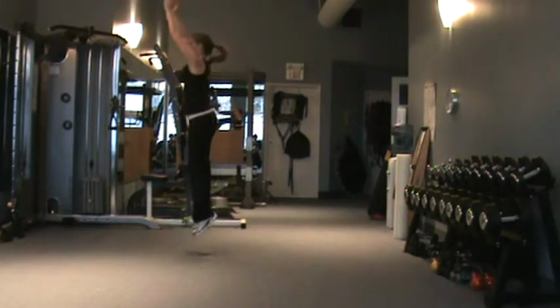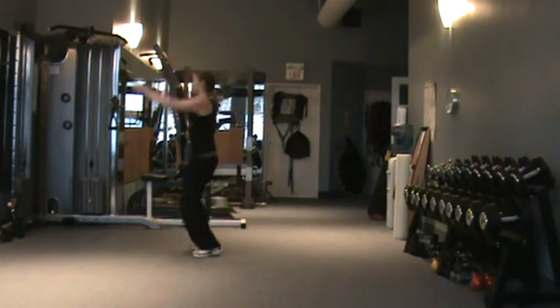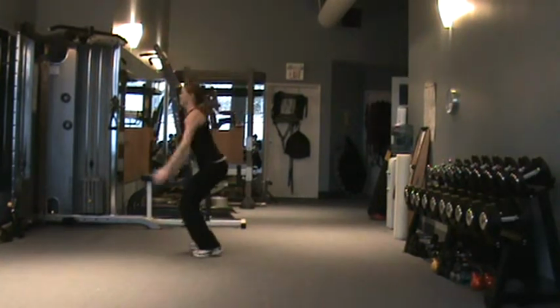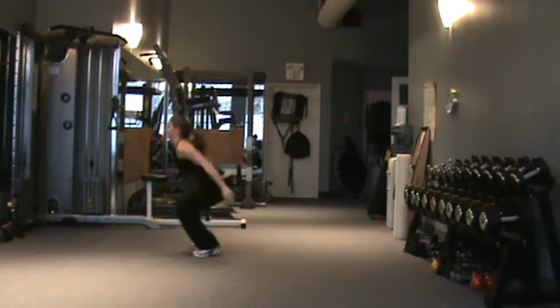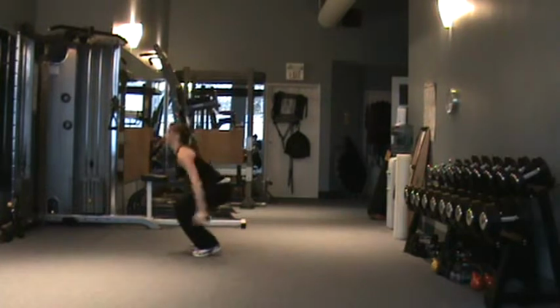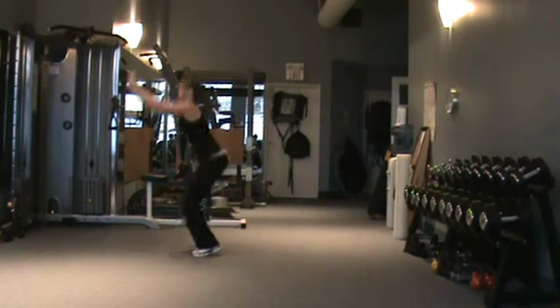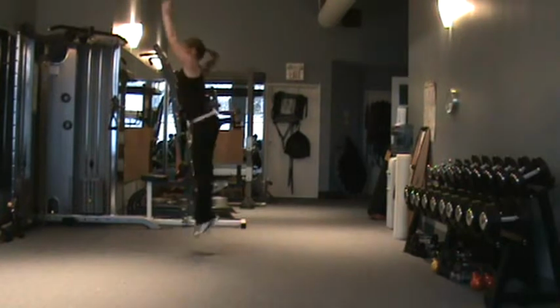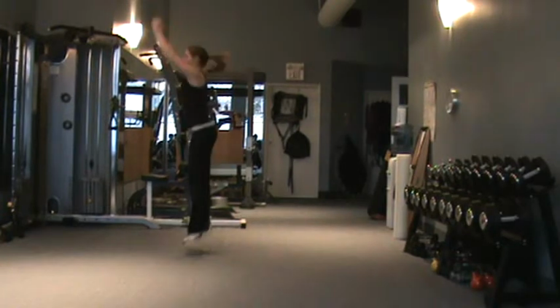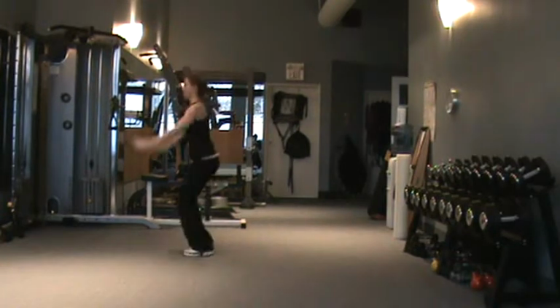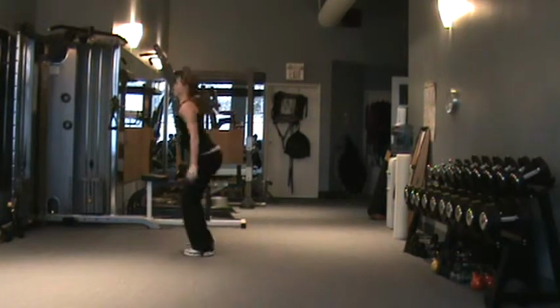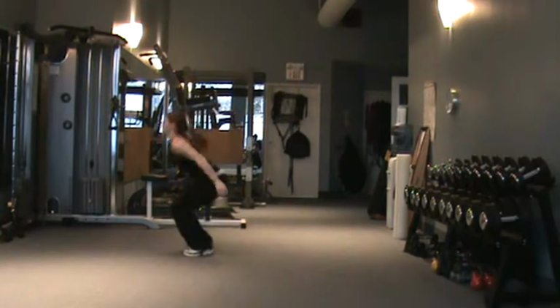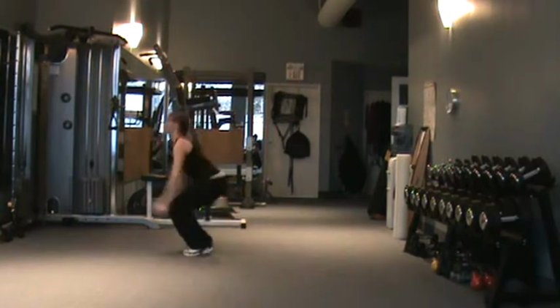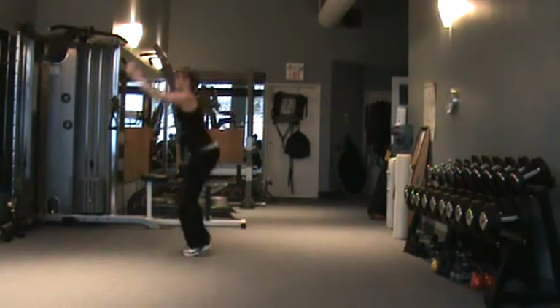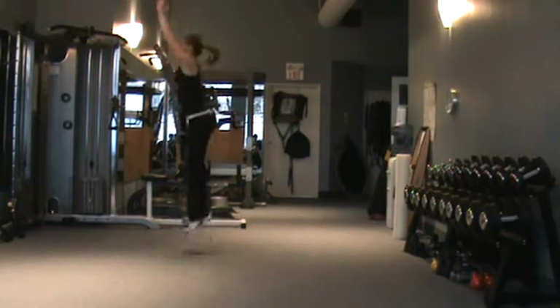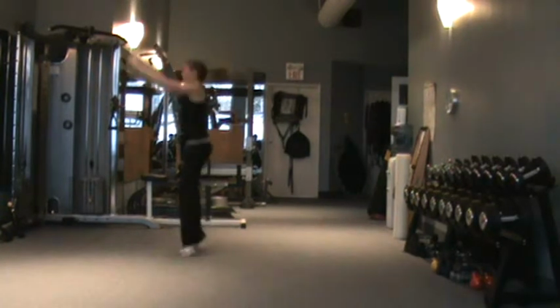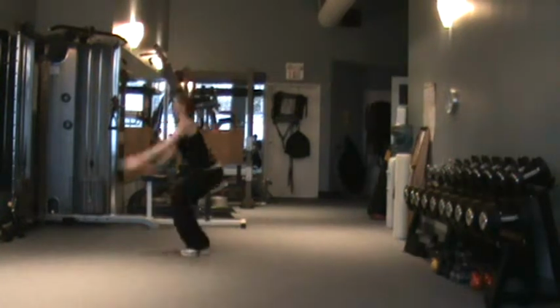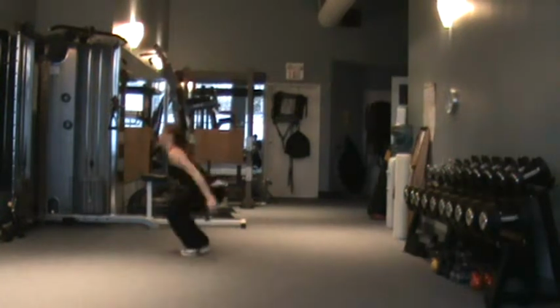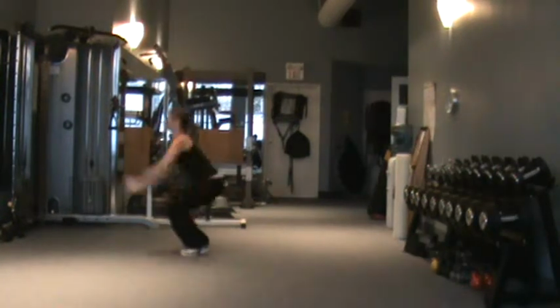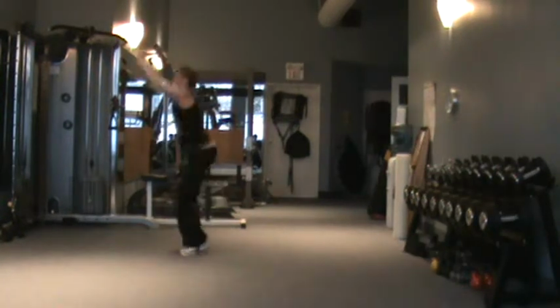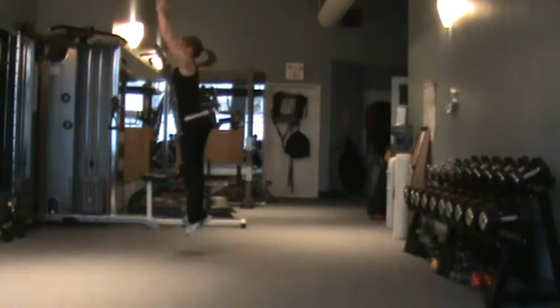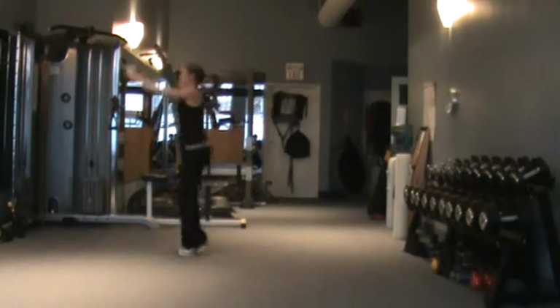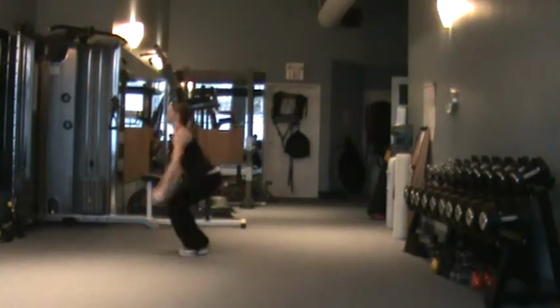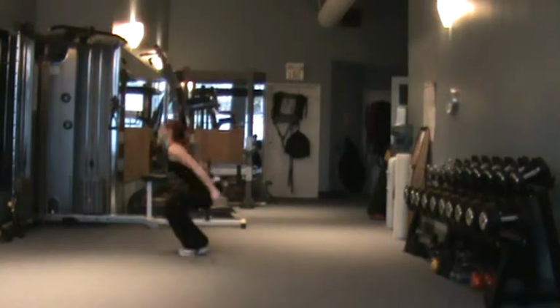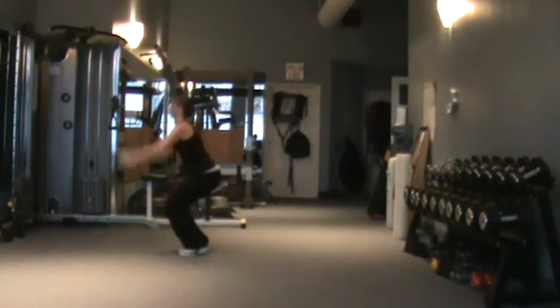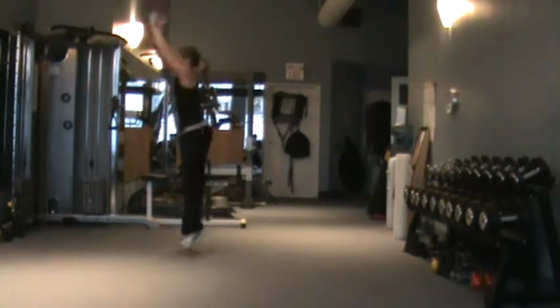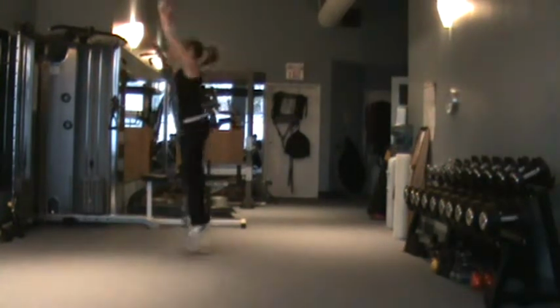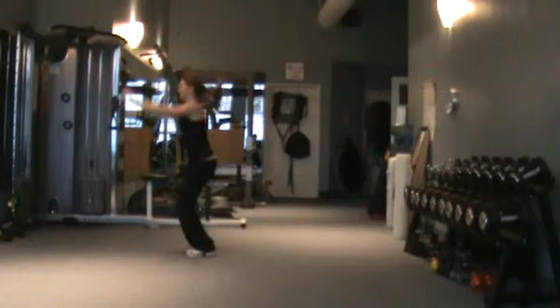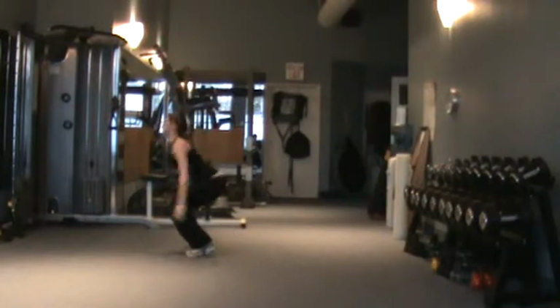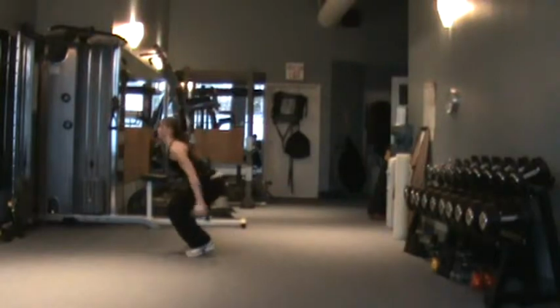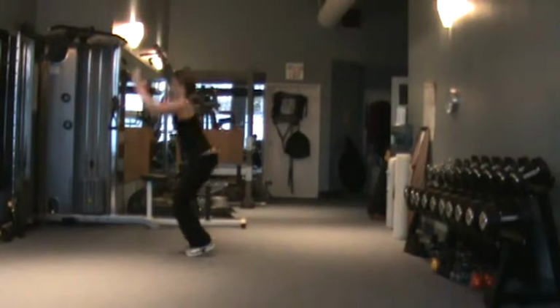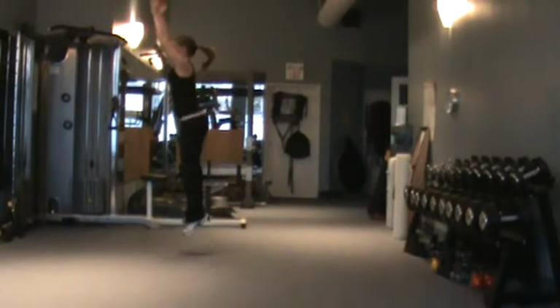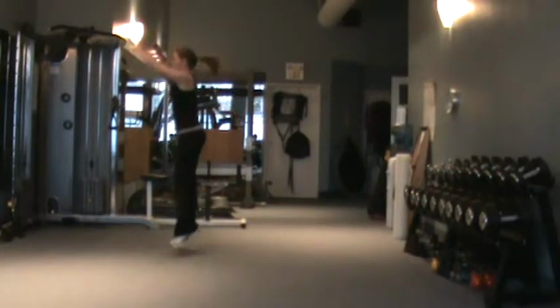Land softly, returning to the squatting position. Repeat the movement as quickly as possible, trying to minimize contact time with the ground.